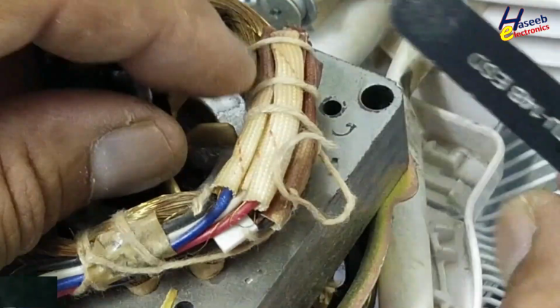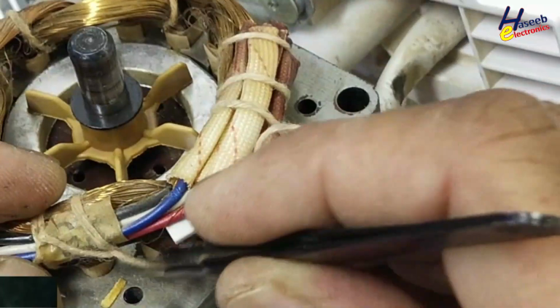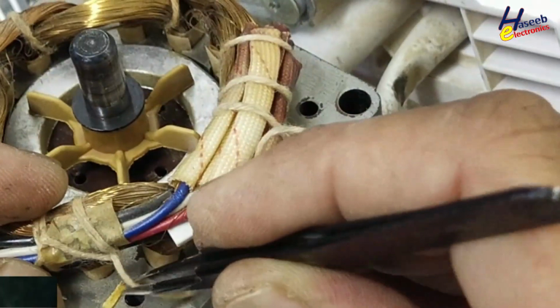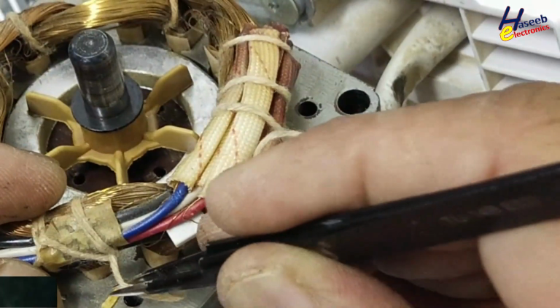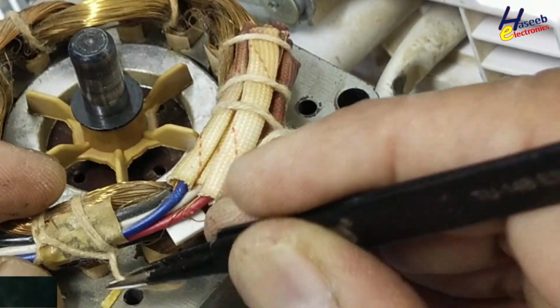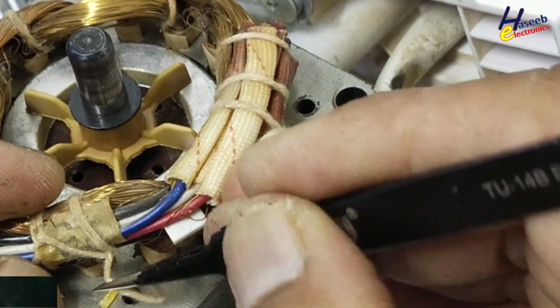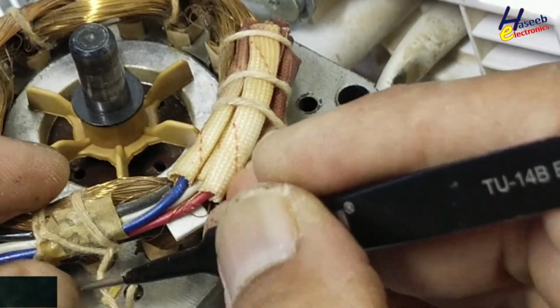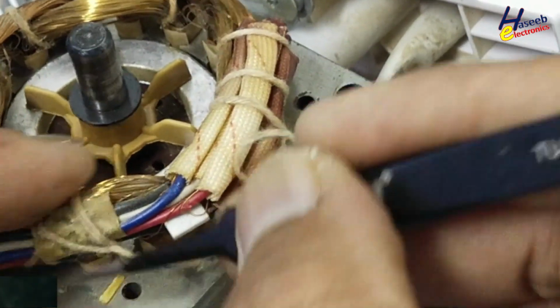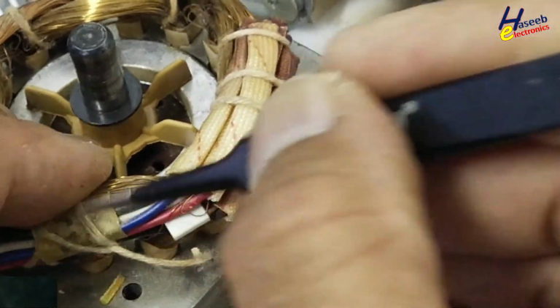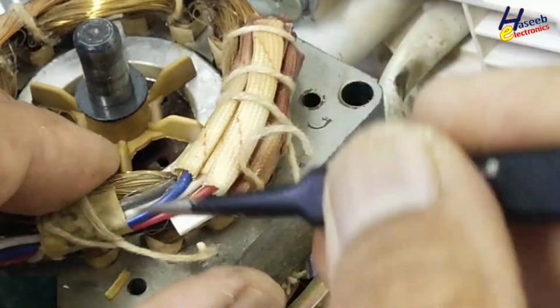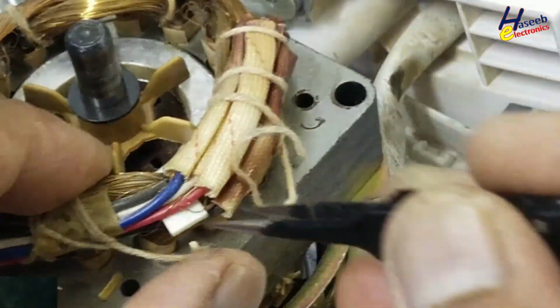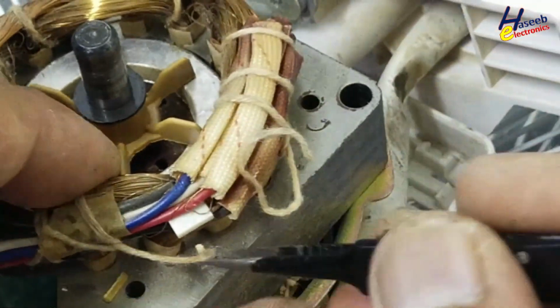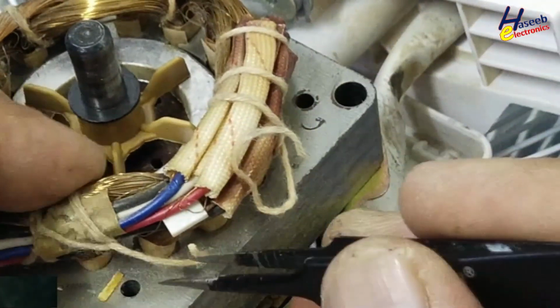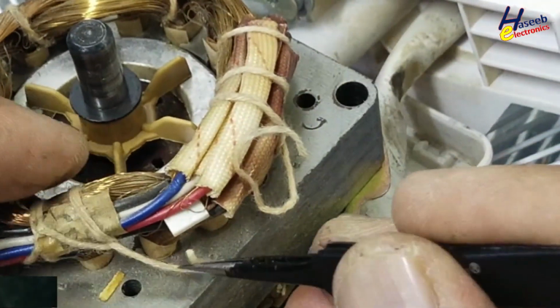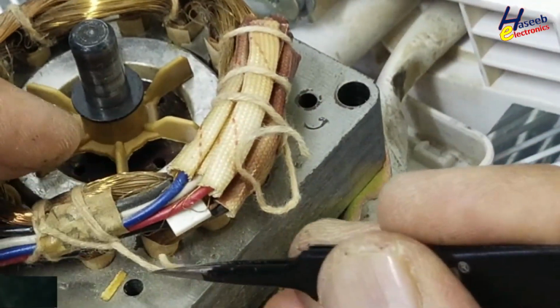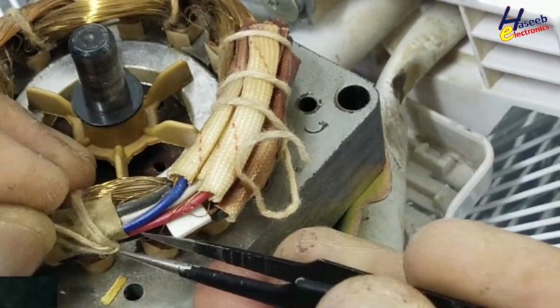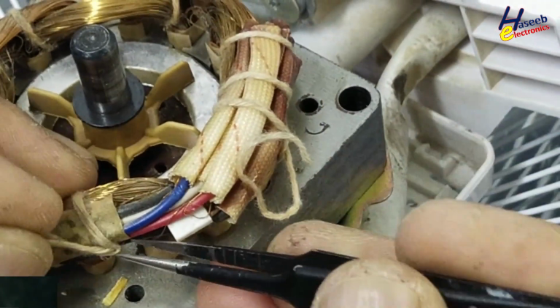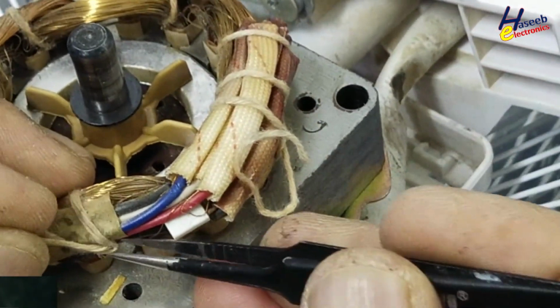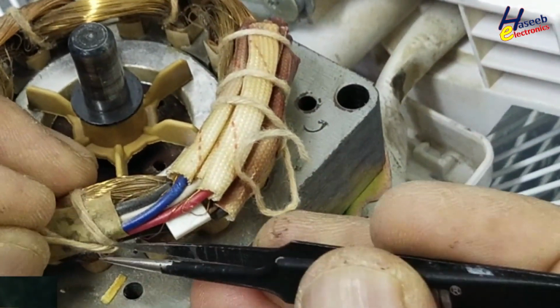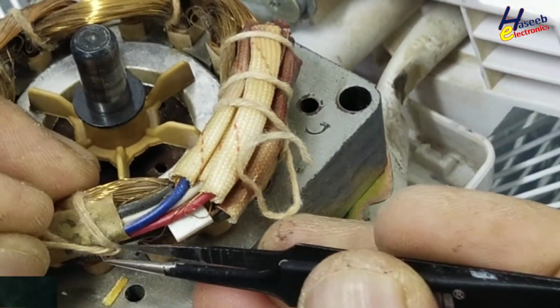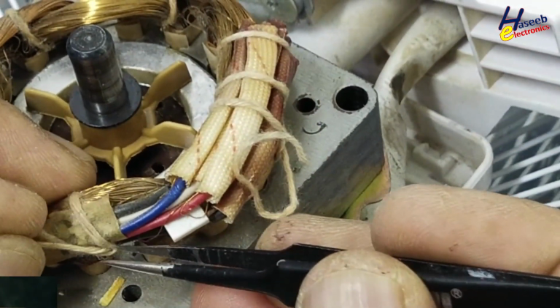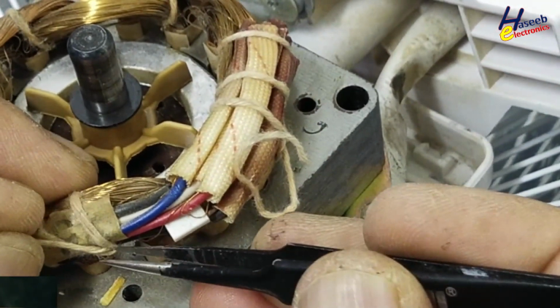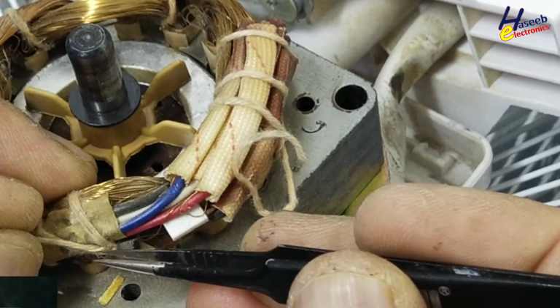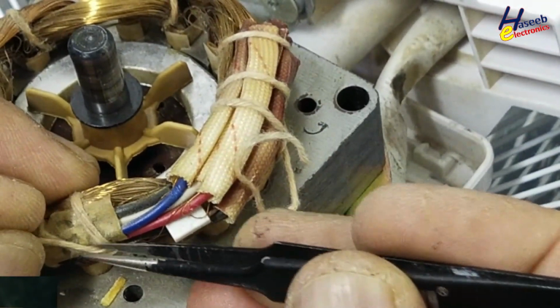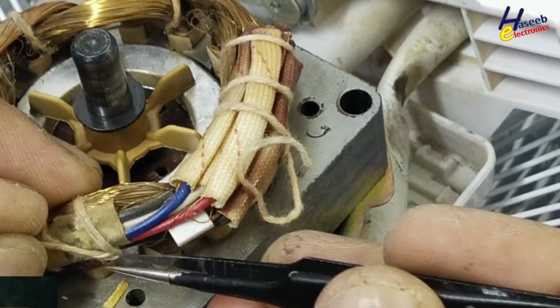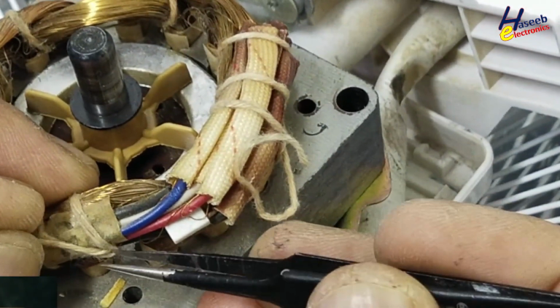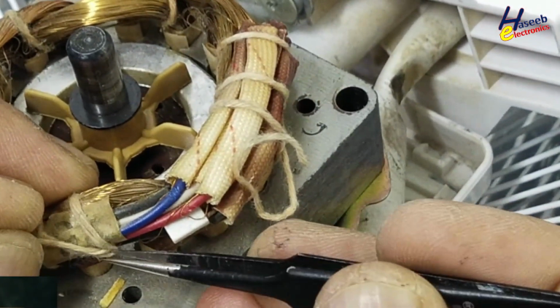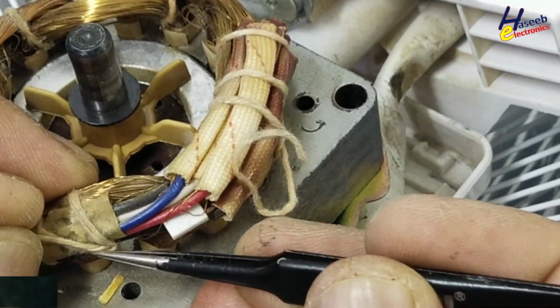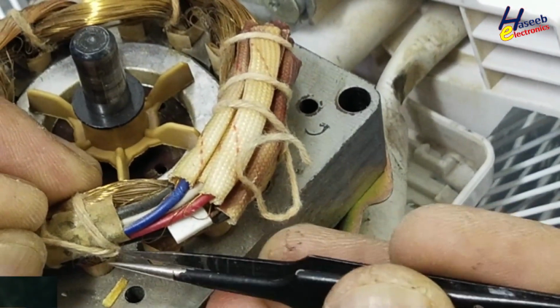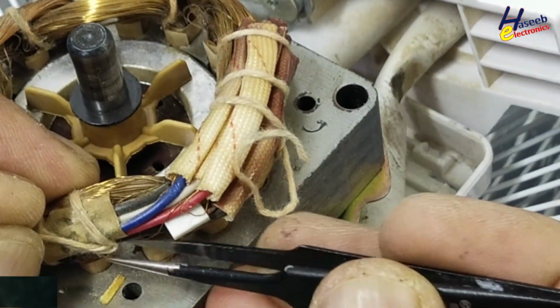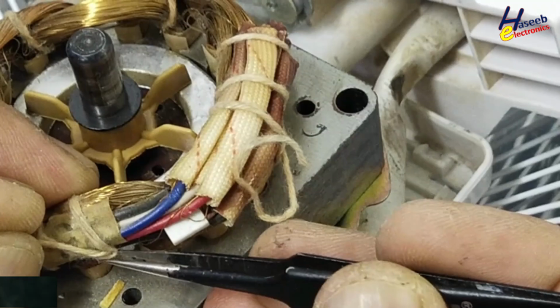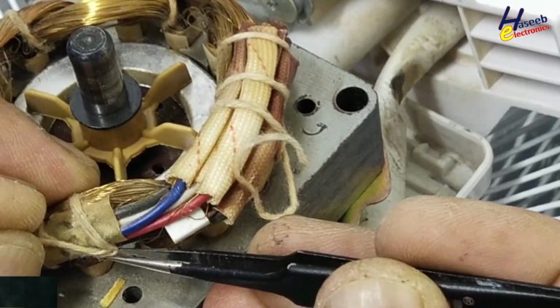Here we need very special care. The winding wire is very thin wire here, so handle it carefully.